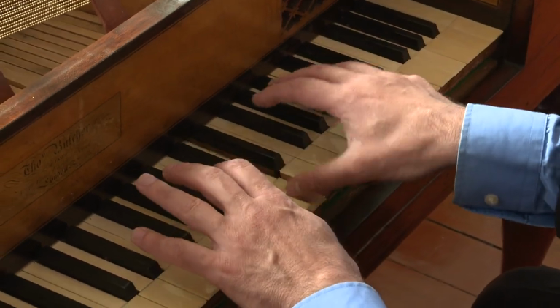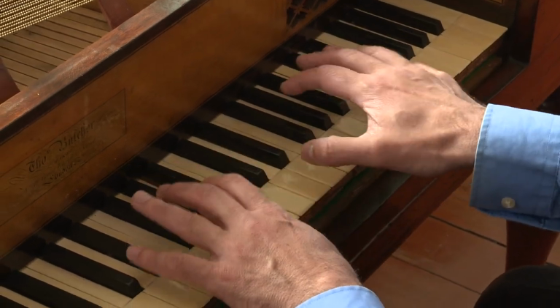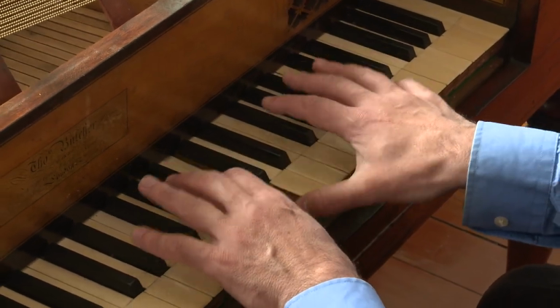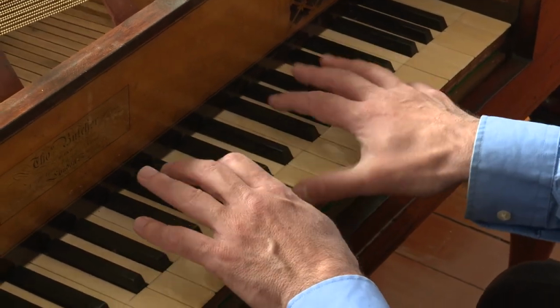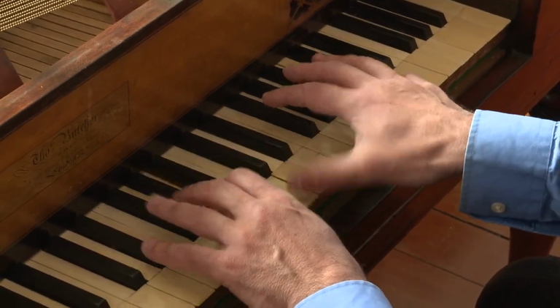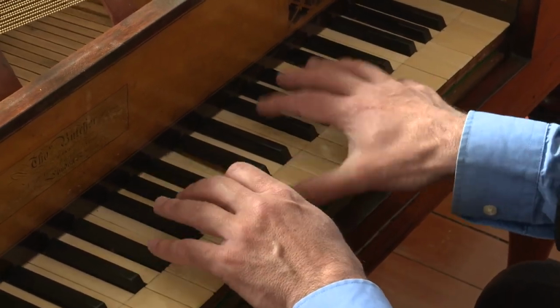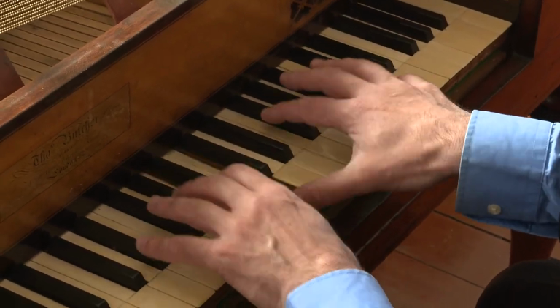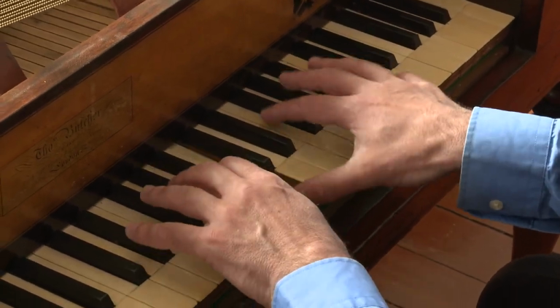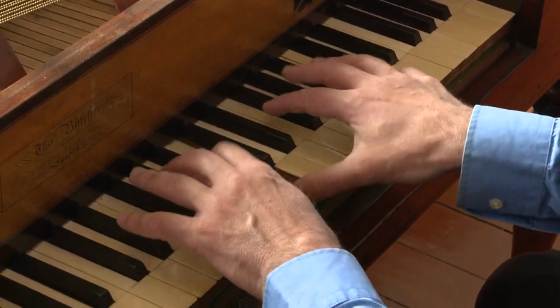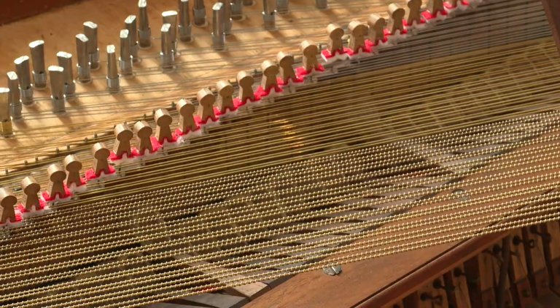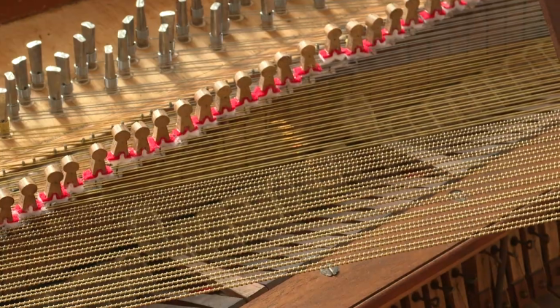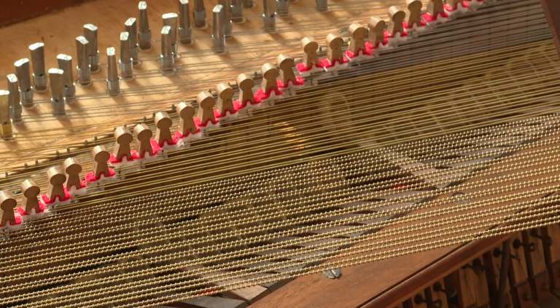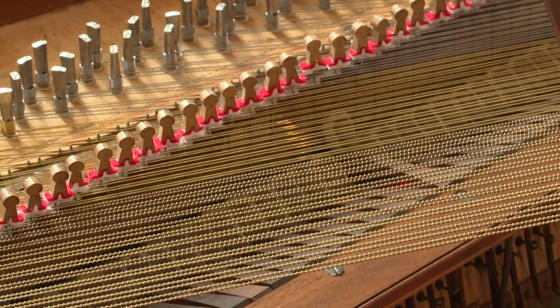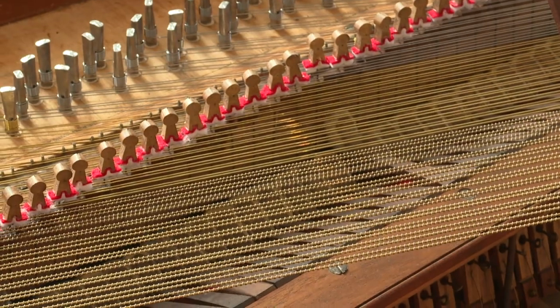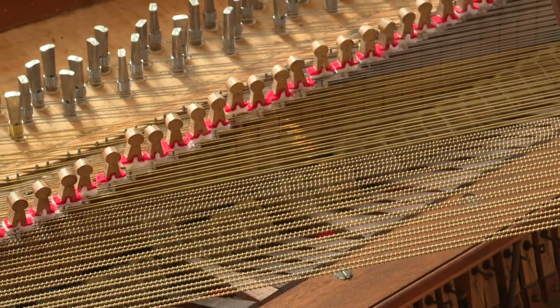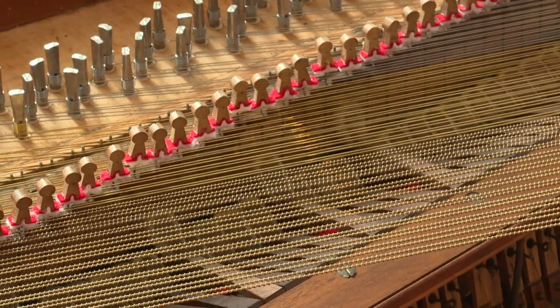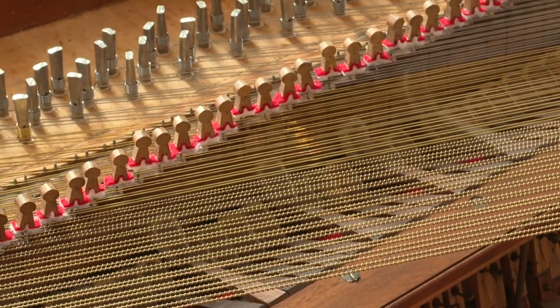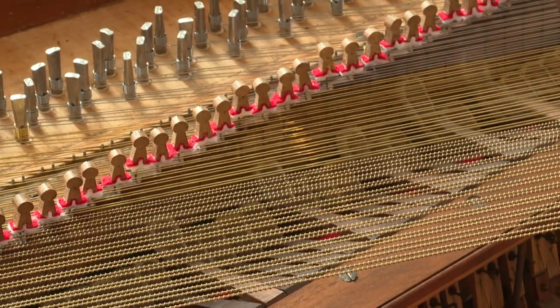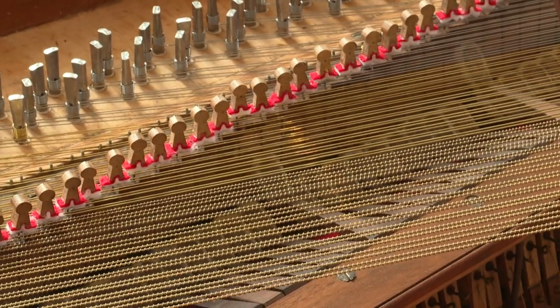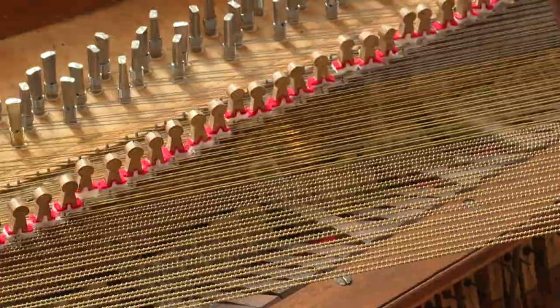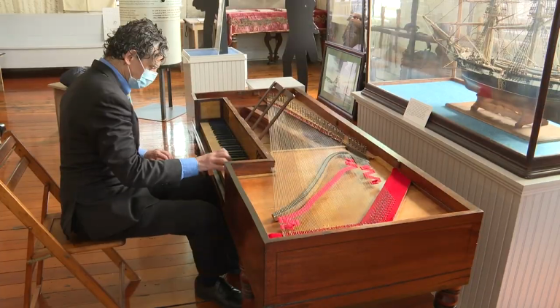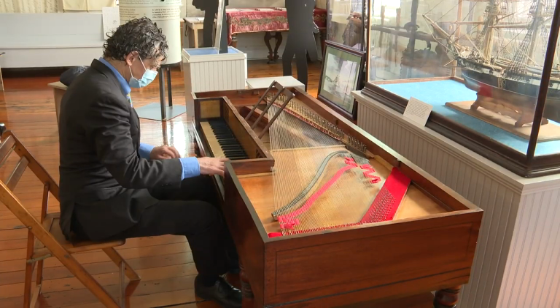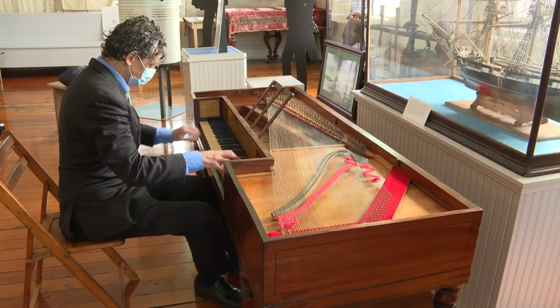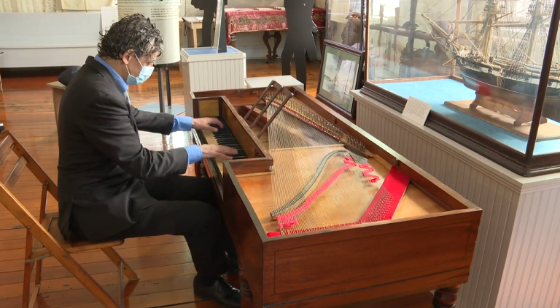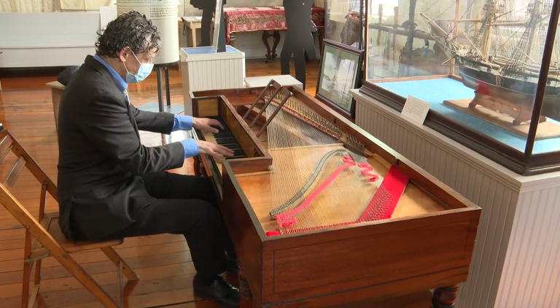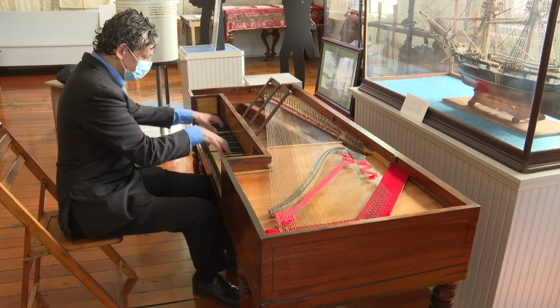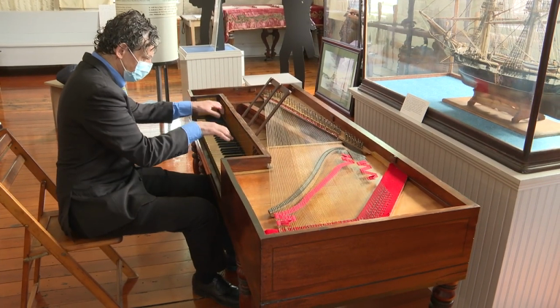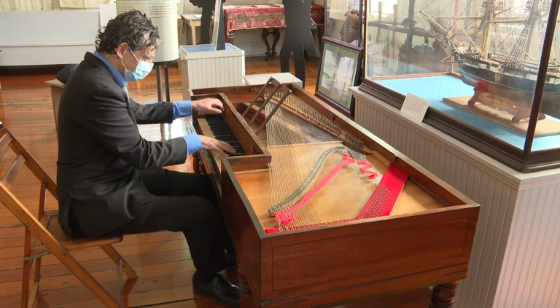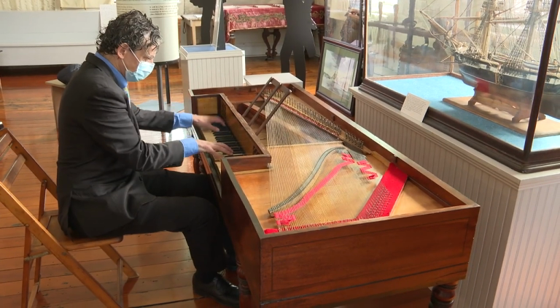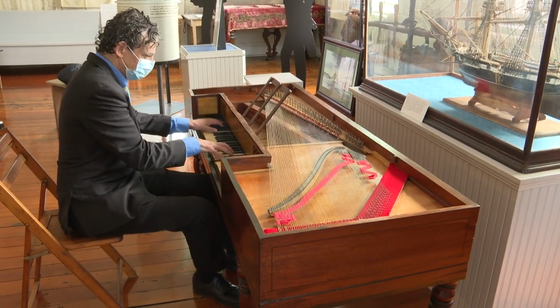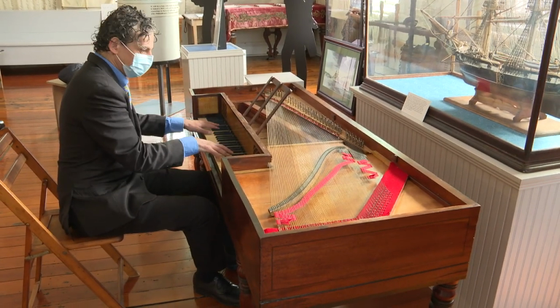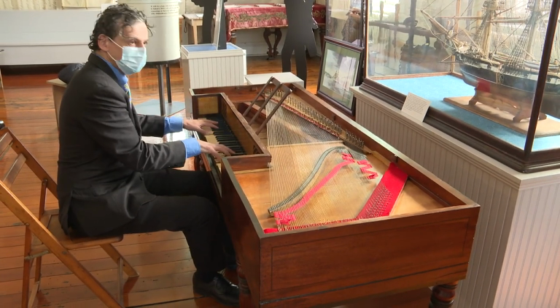When a friend asked for help finding a home for an antique piano, a local pianist had his doubts.